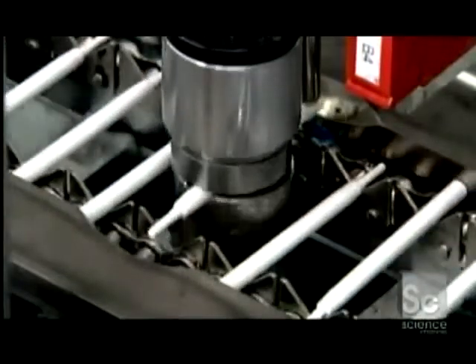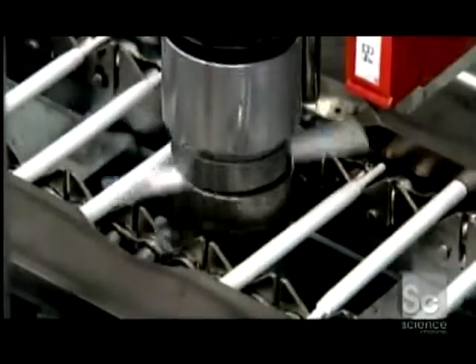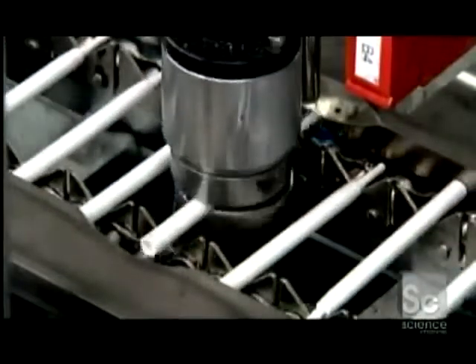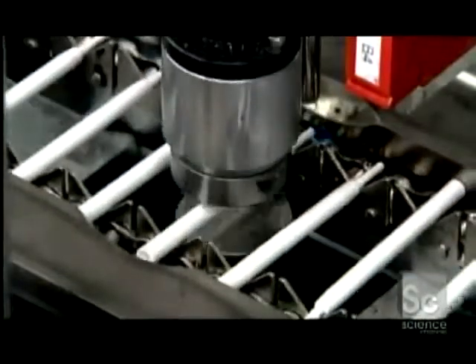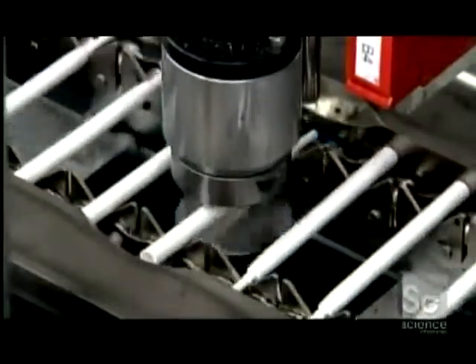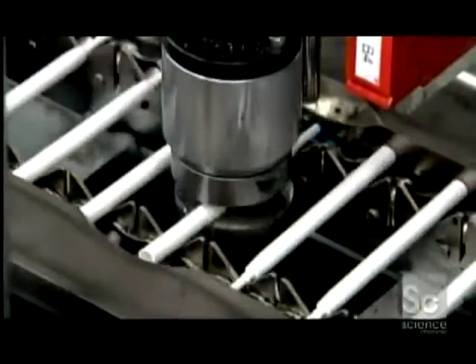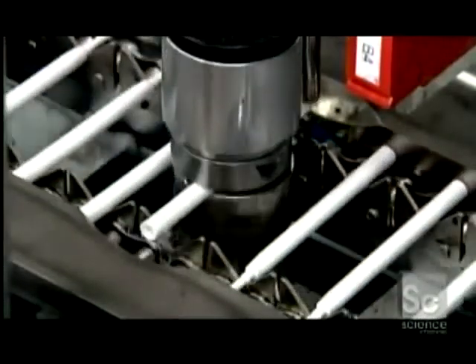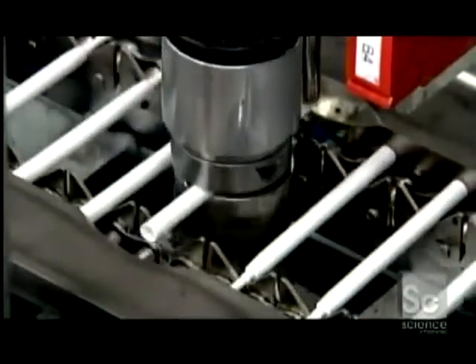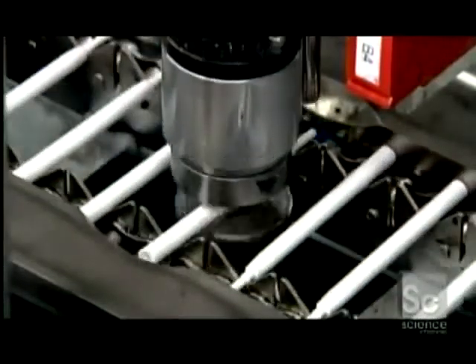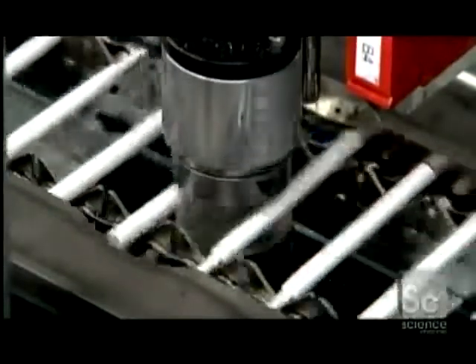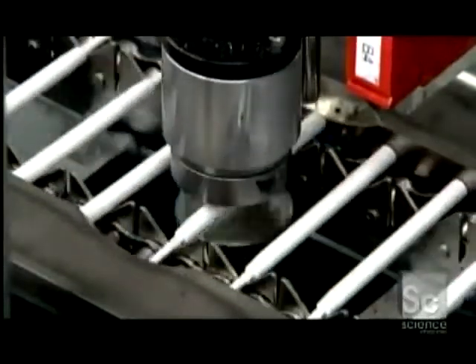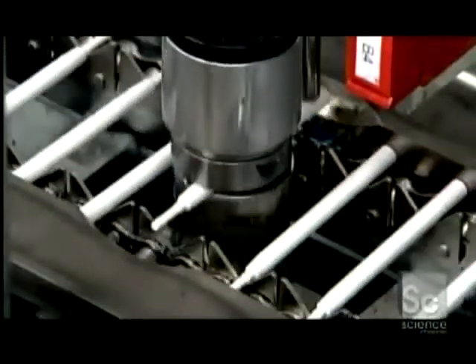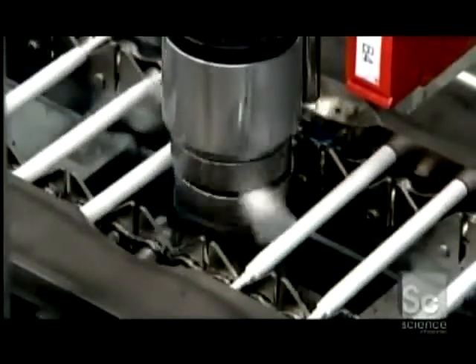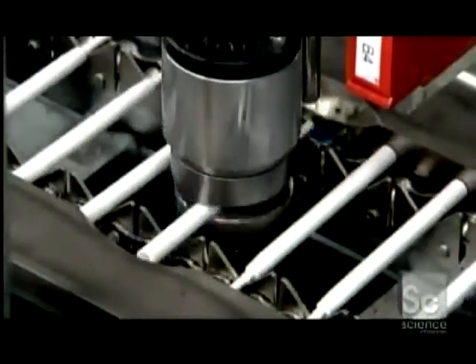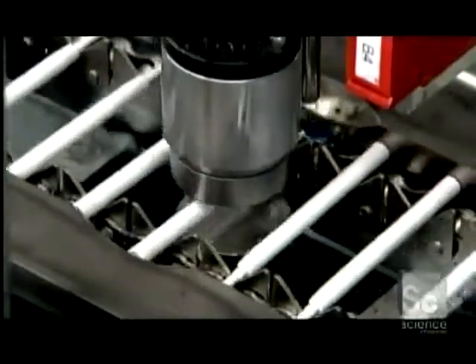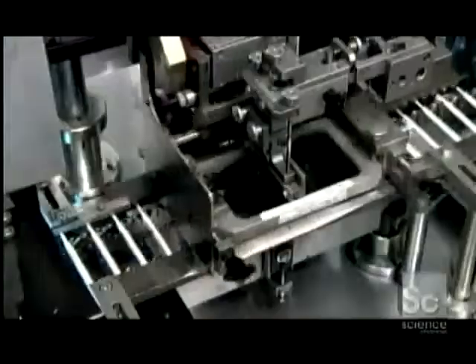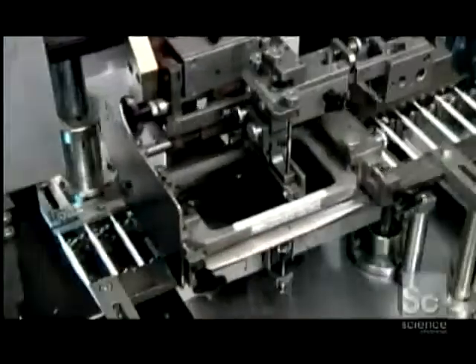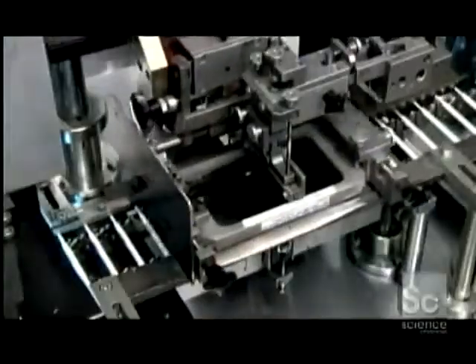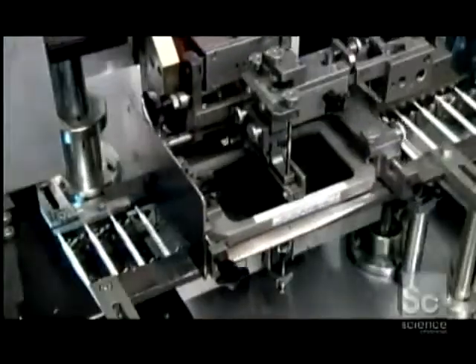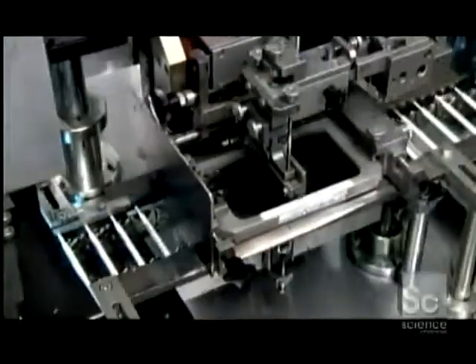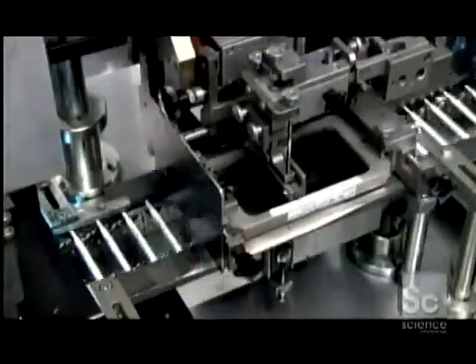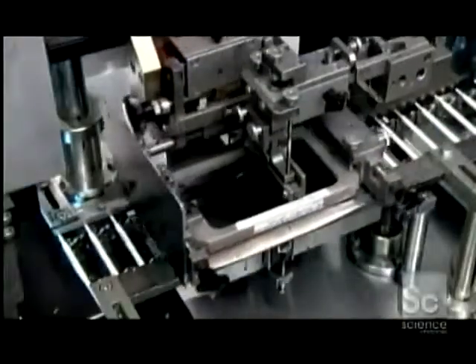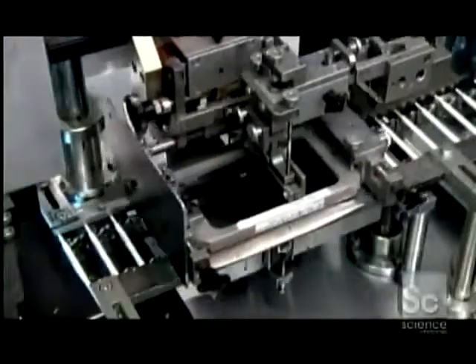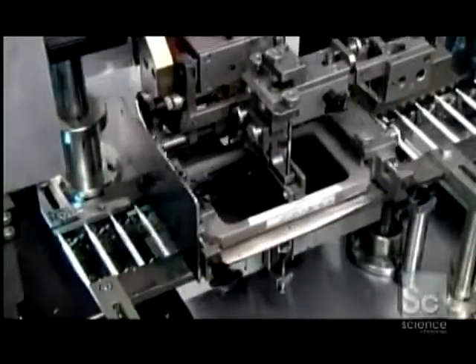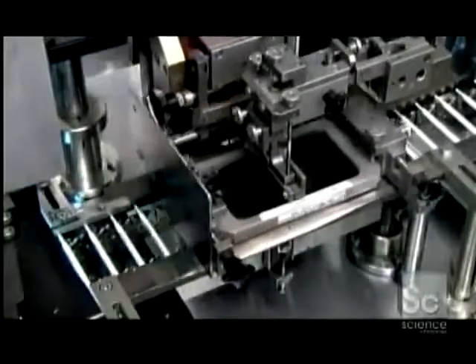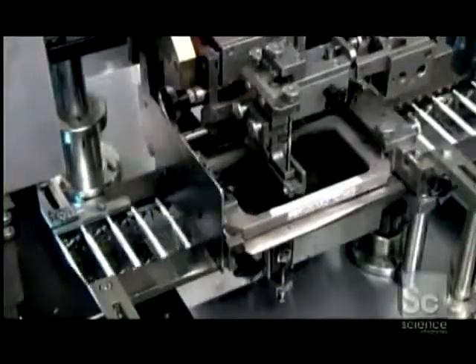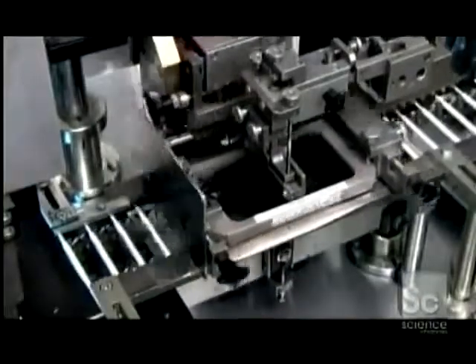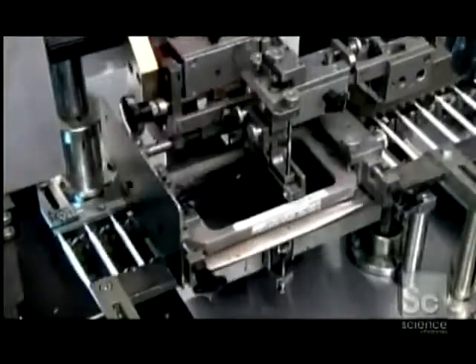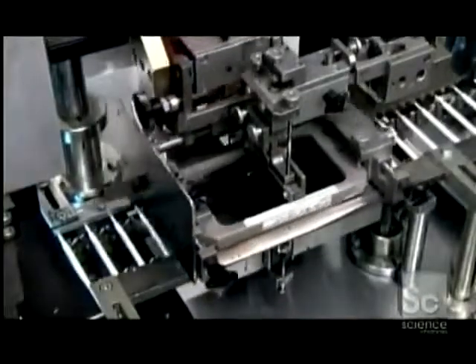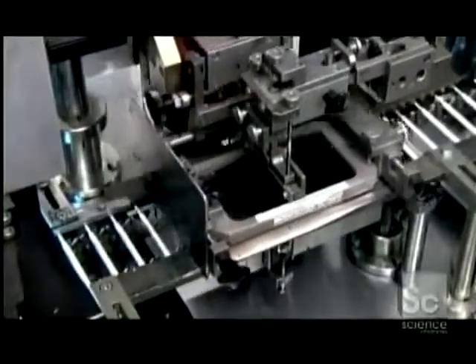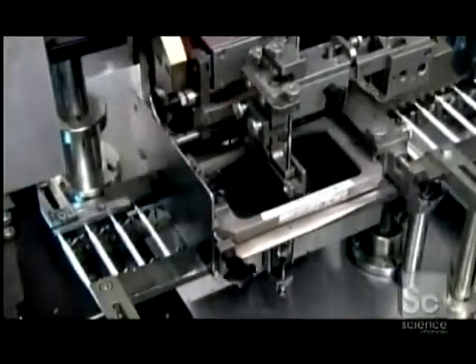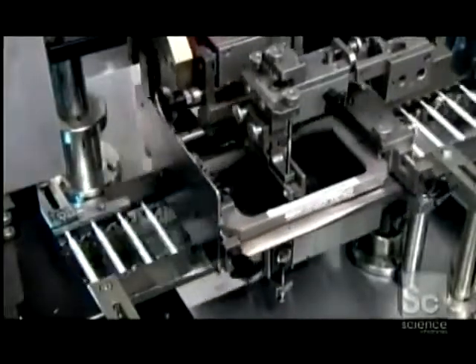Machinery aligns the tubes in the same direction, then prints on the company name, model number, and tip size.